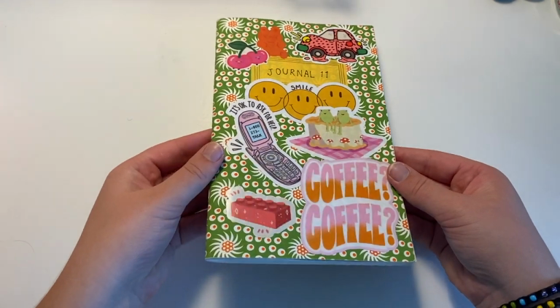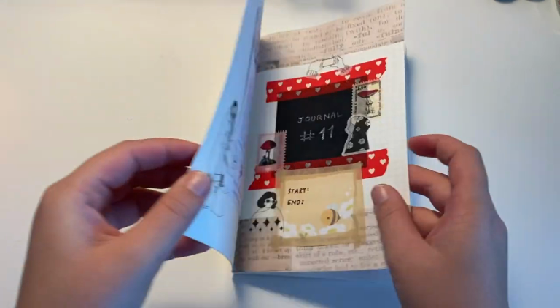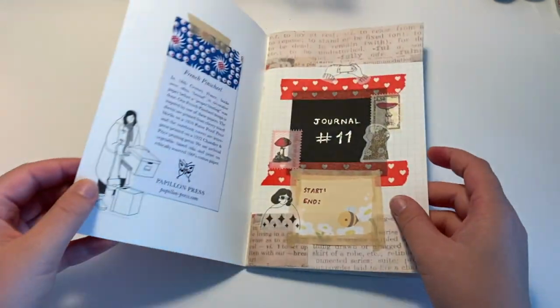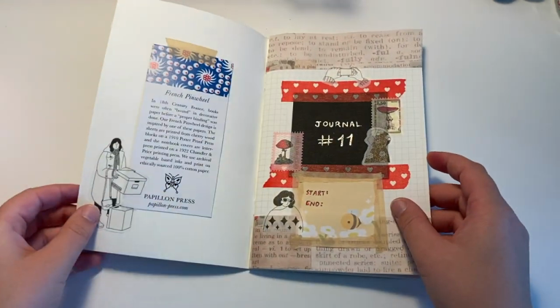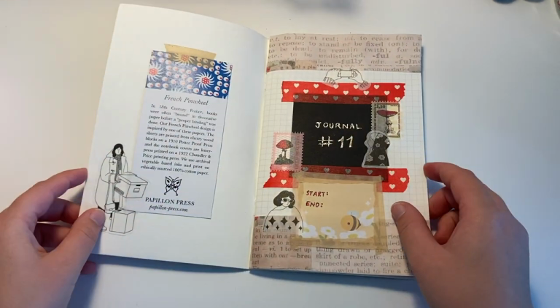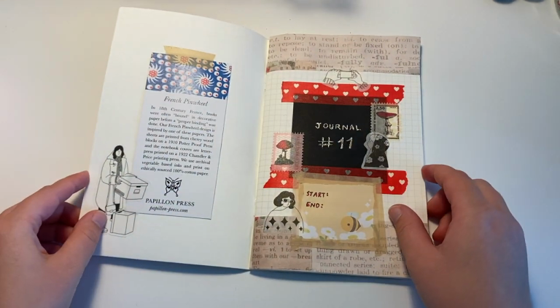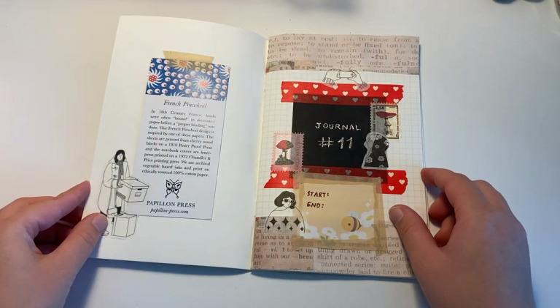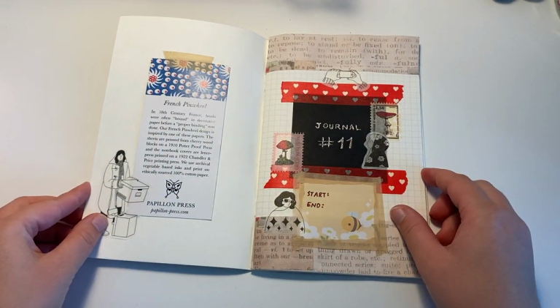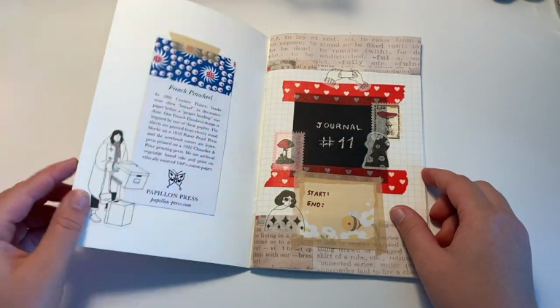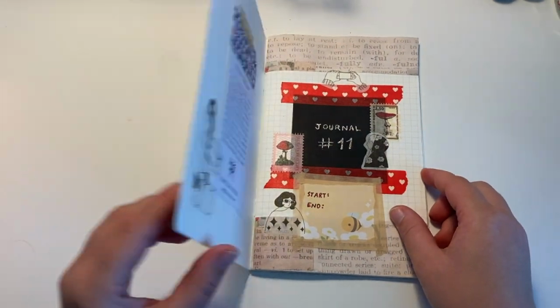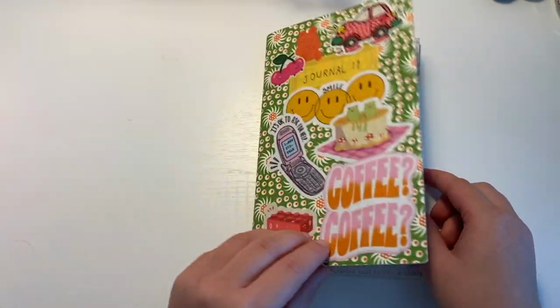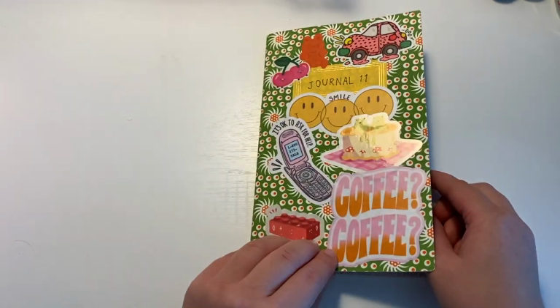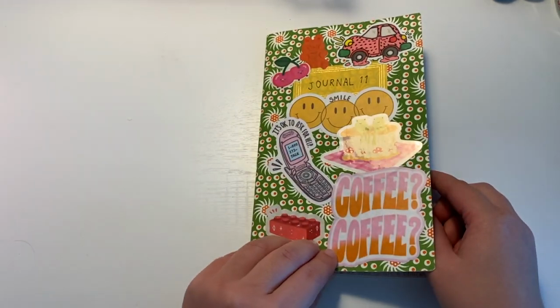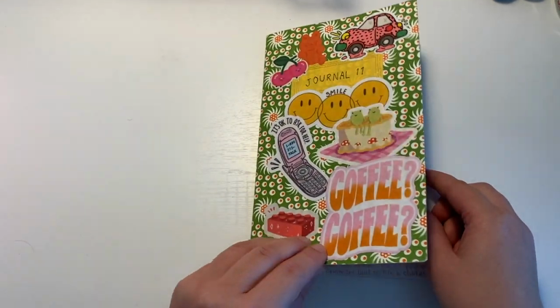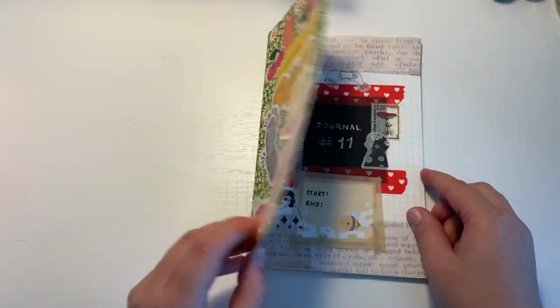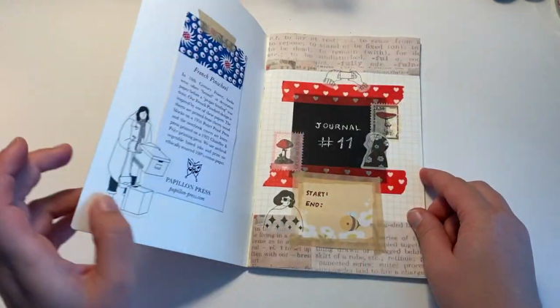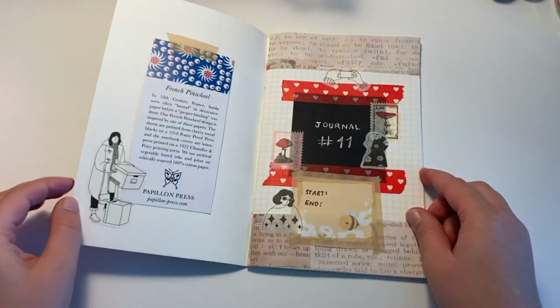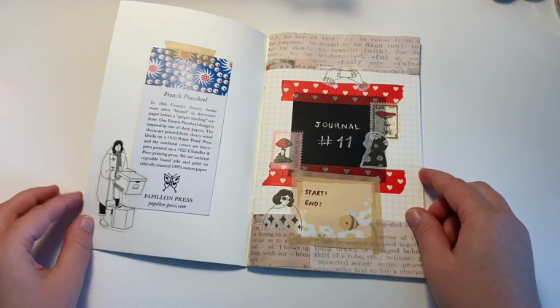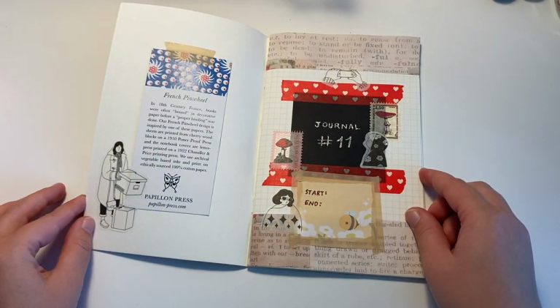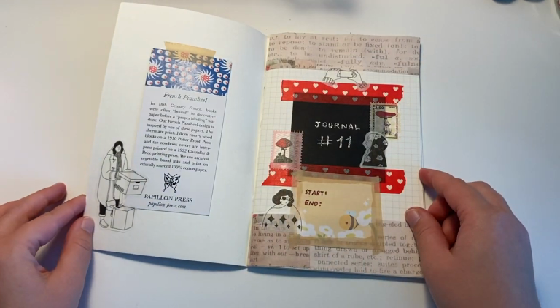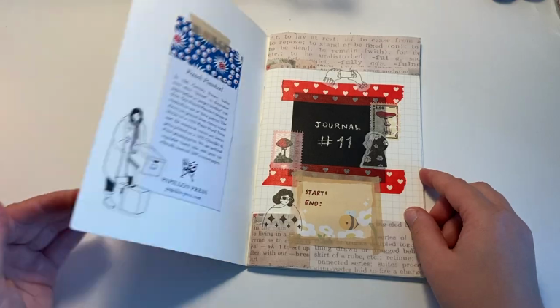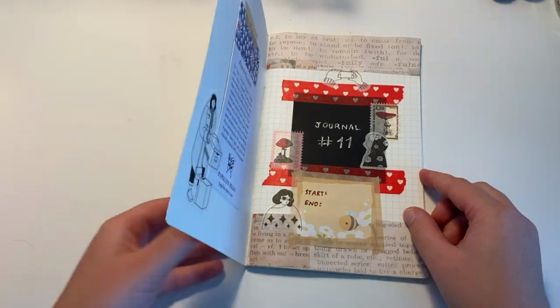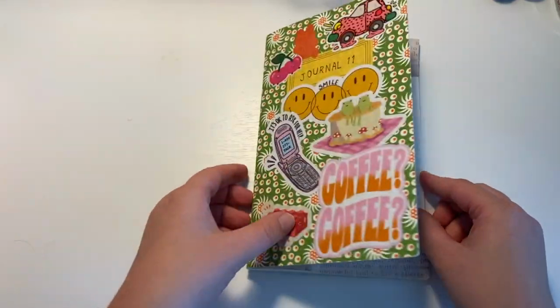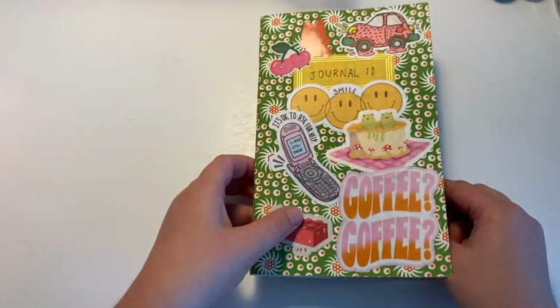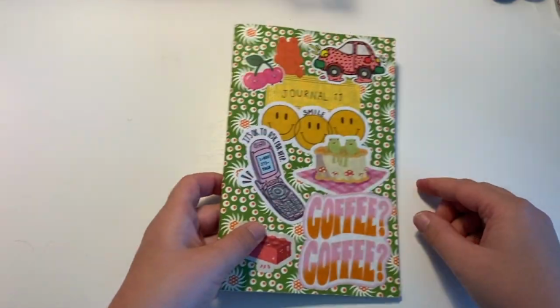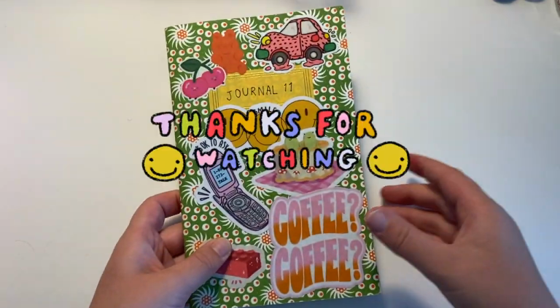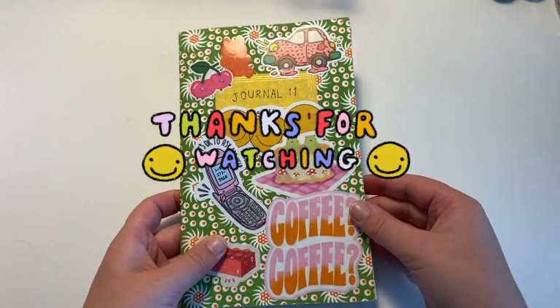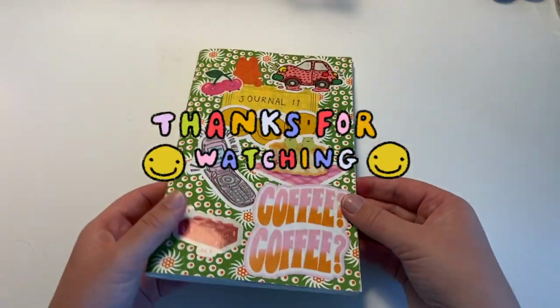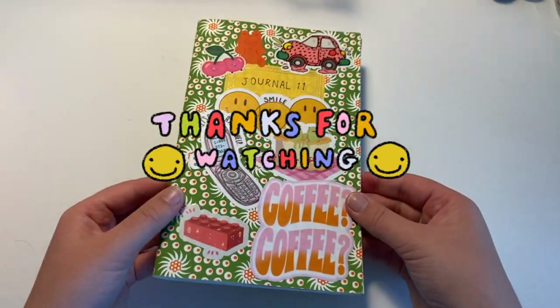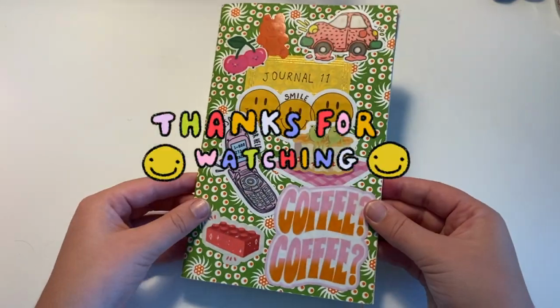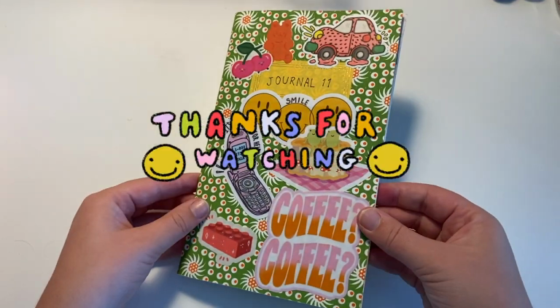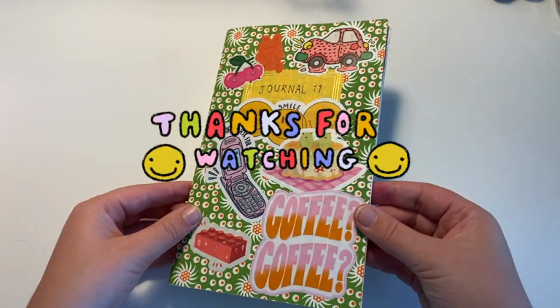This is journal number 11. Hopefully you enjoyed this video and I'll see you in my next one. Bye!